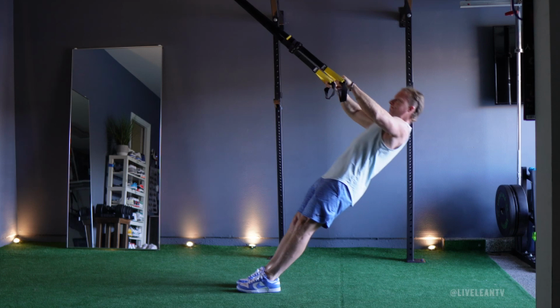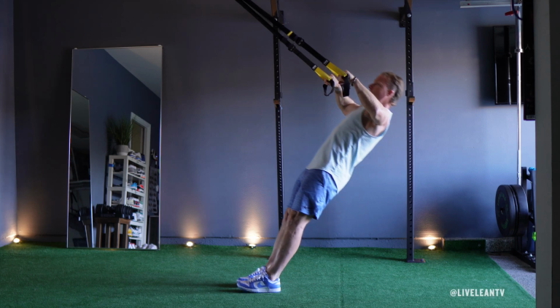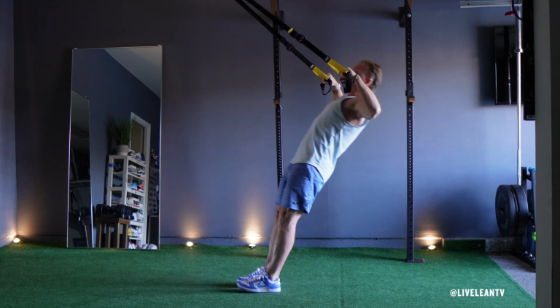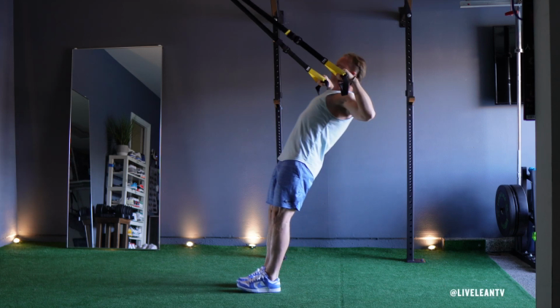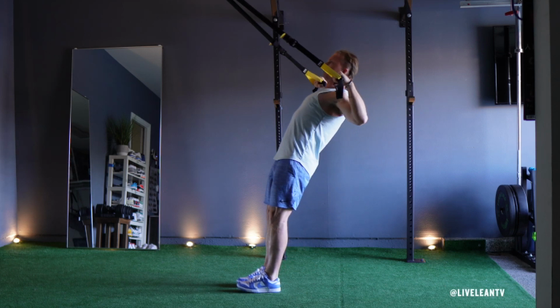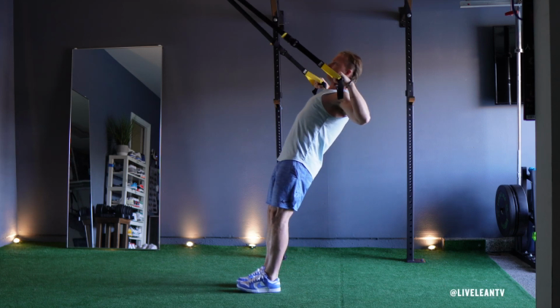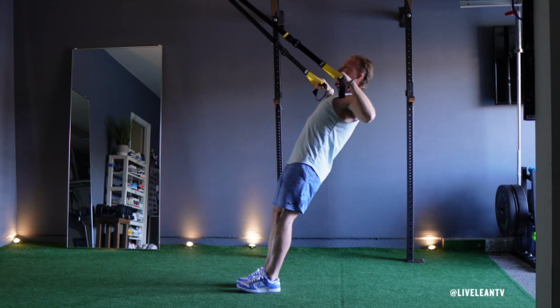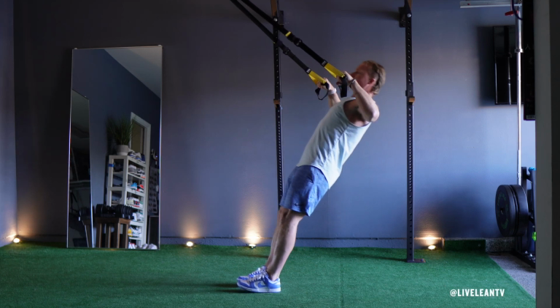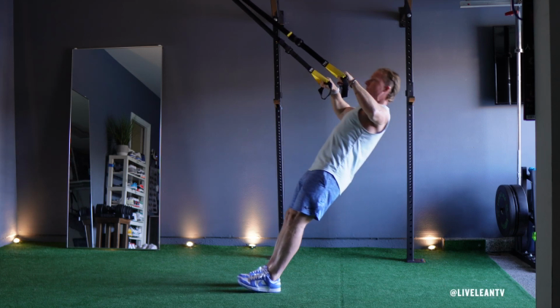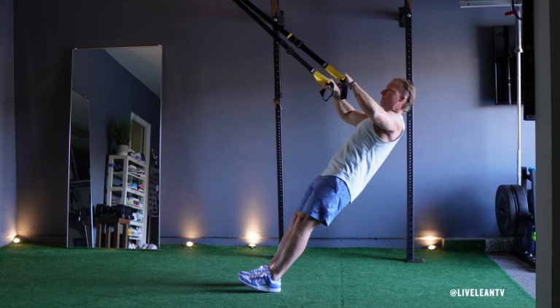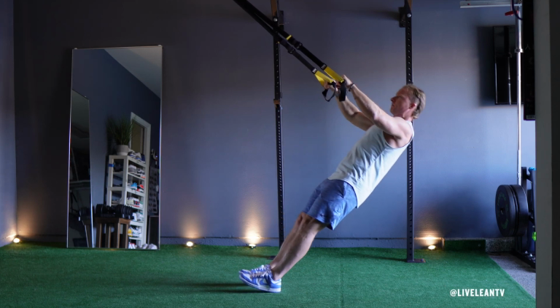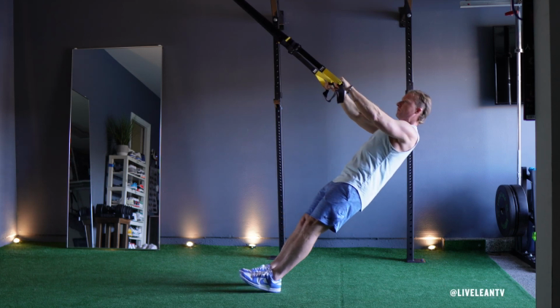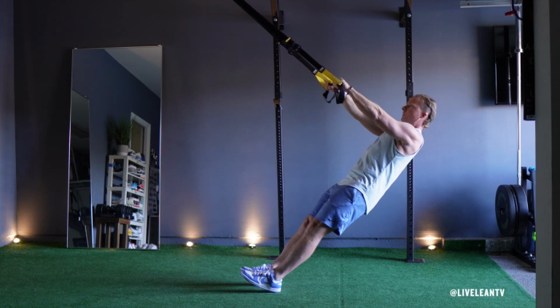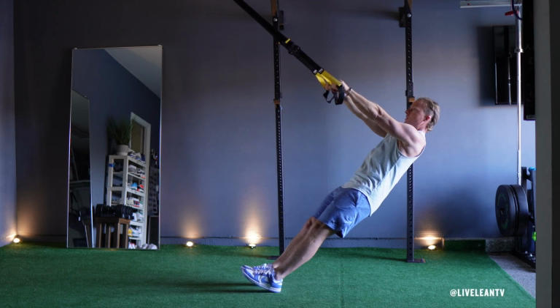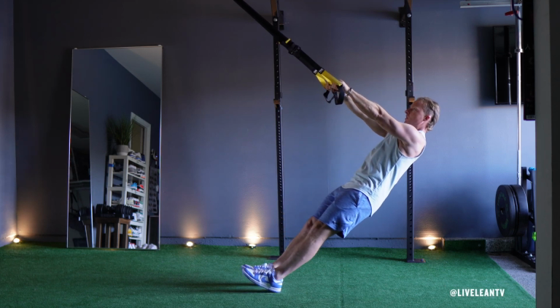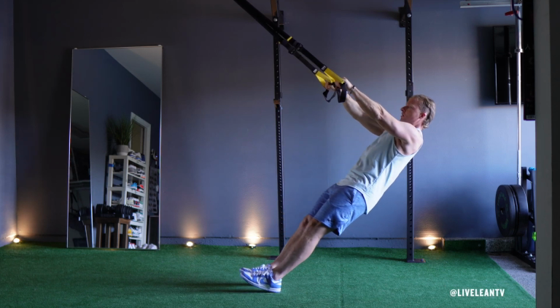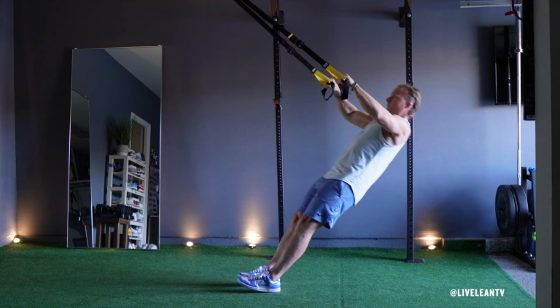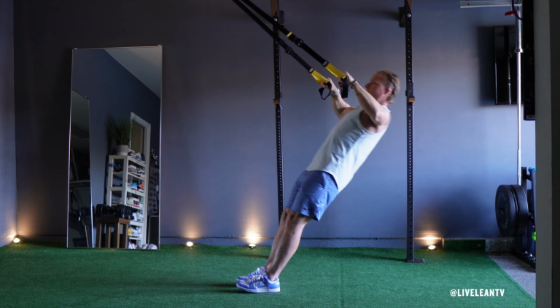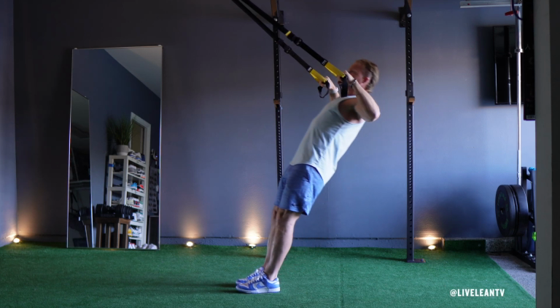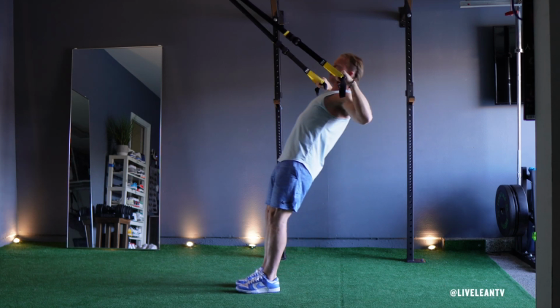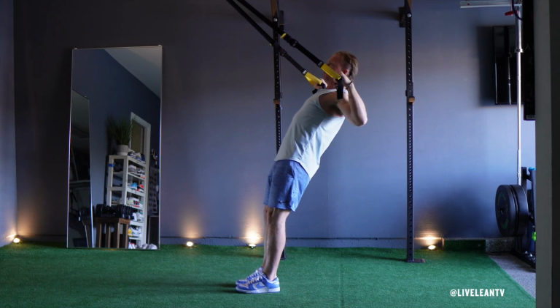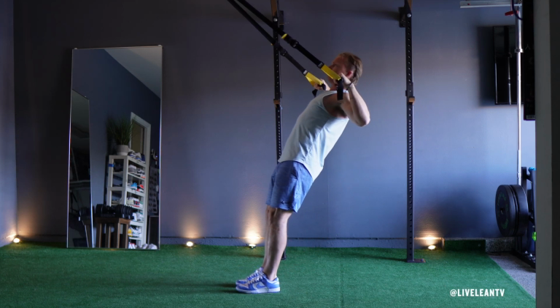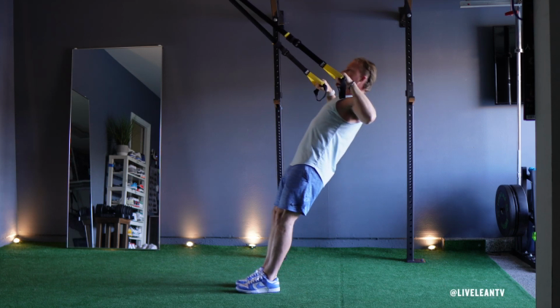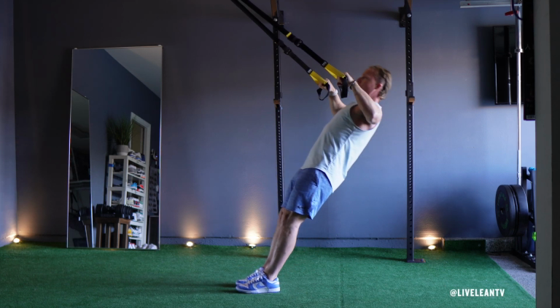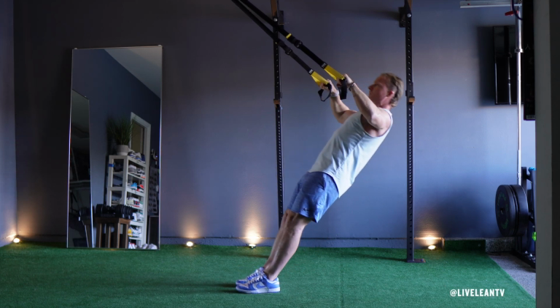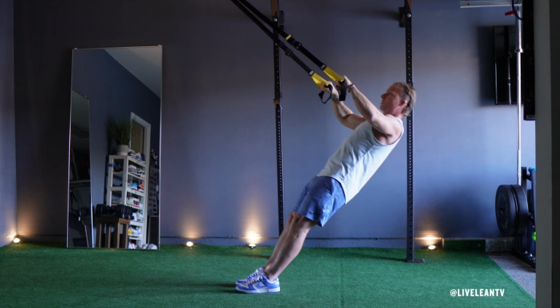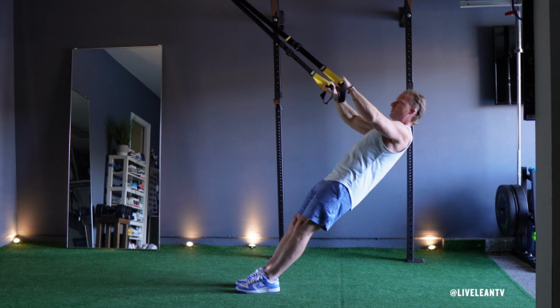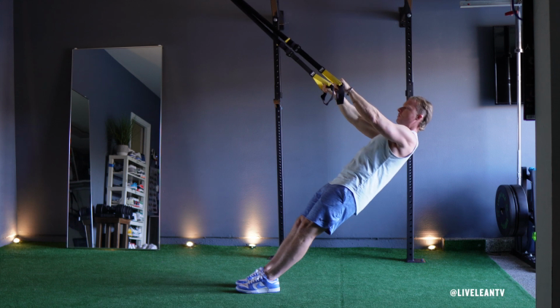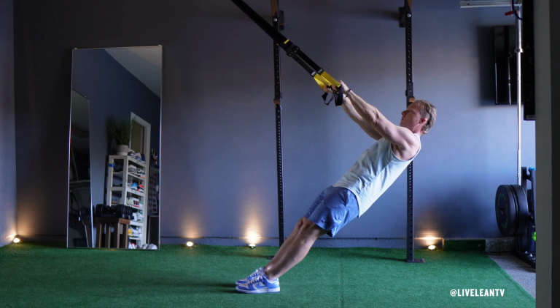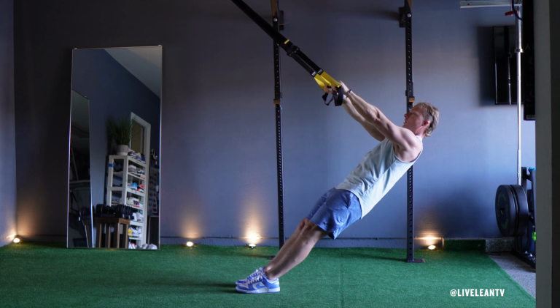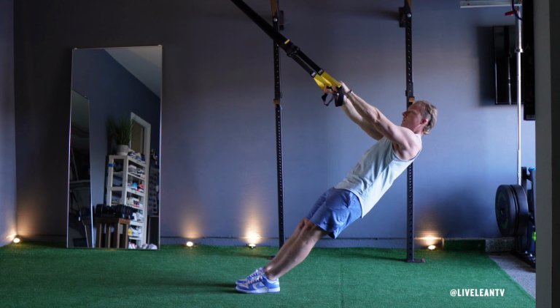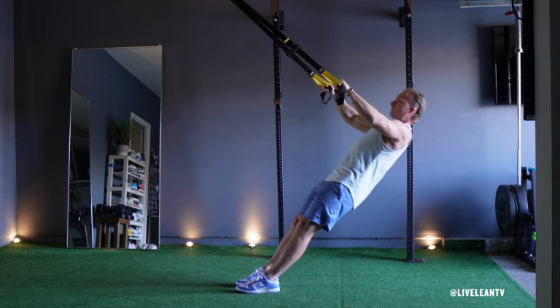The TRX High Row is a bodyweight exercise that strengthens the muscles in the upper back and the rear deltoids on the back of the shoulders.